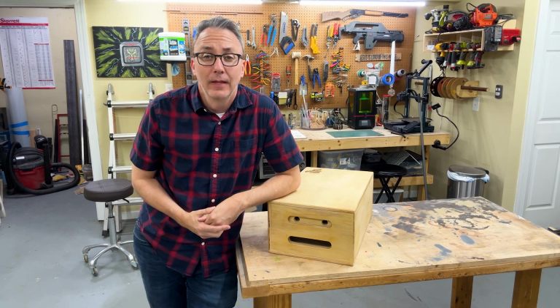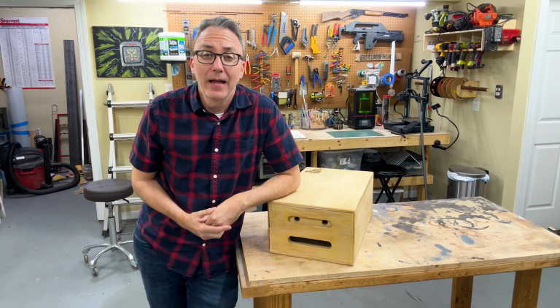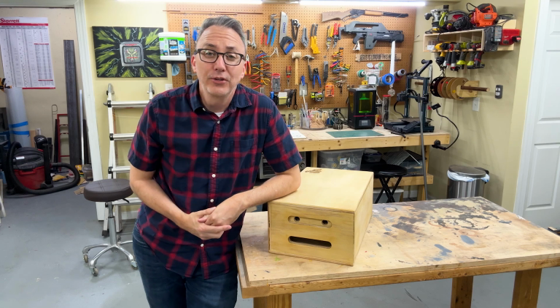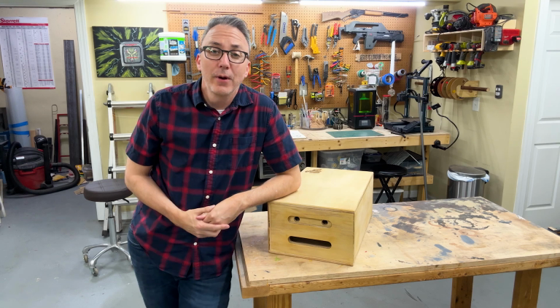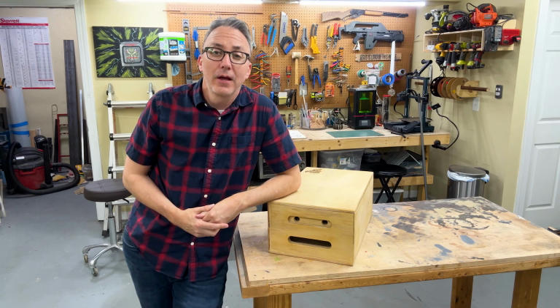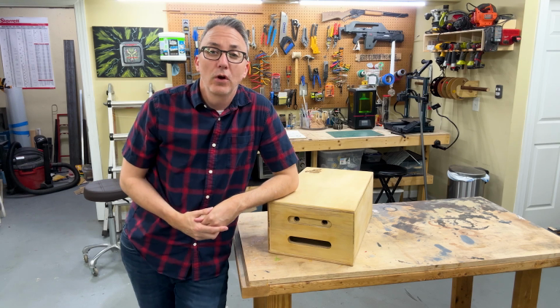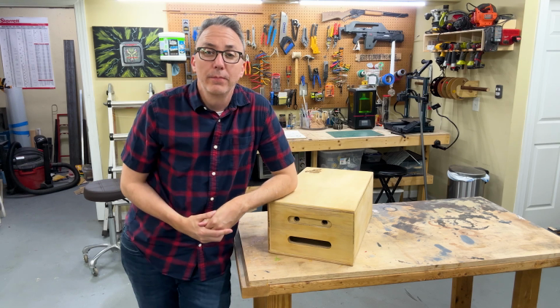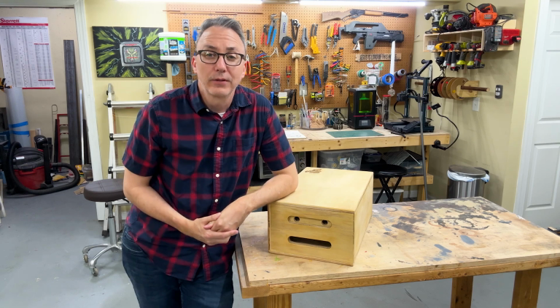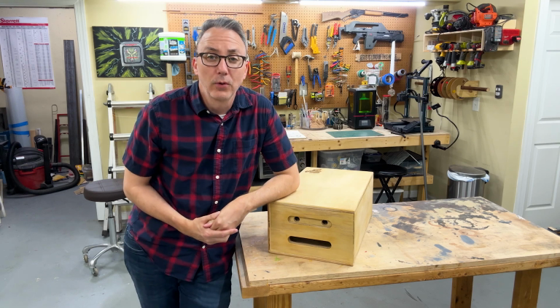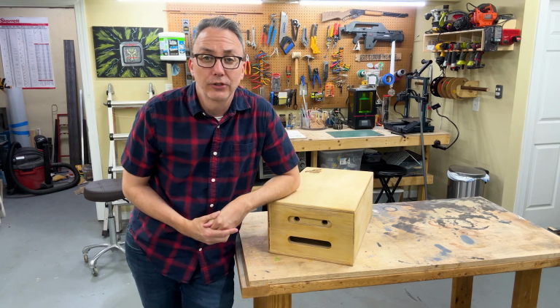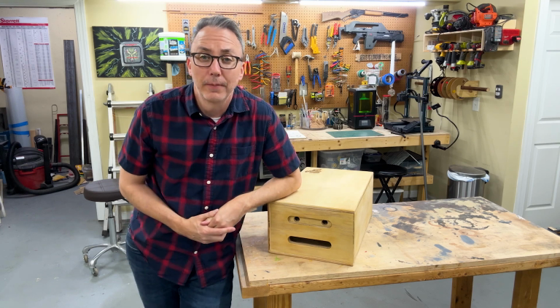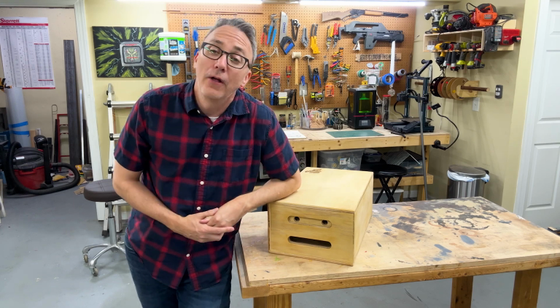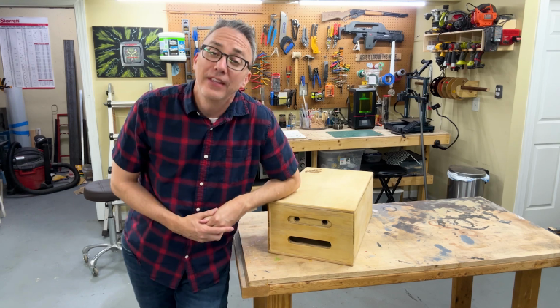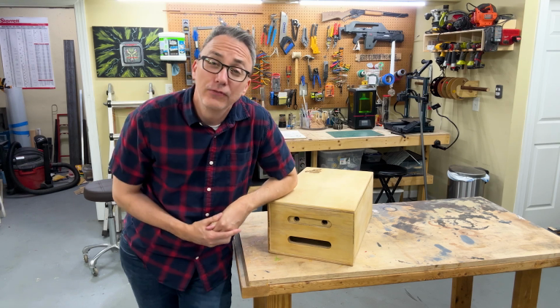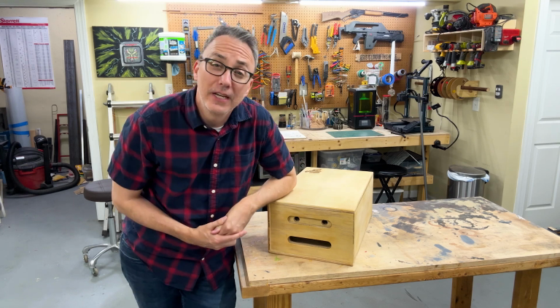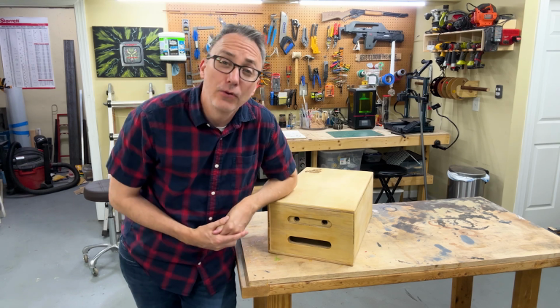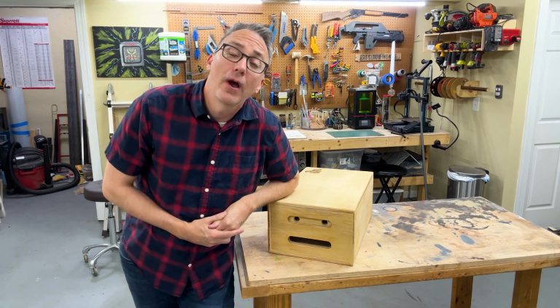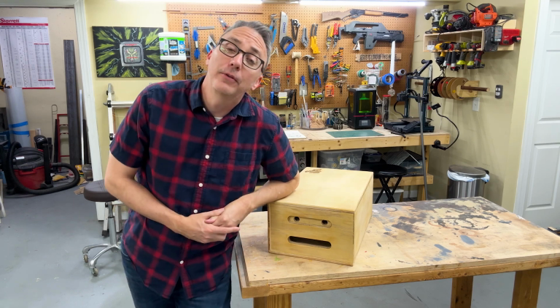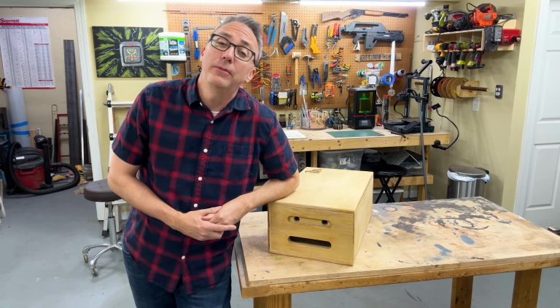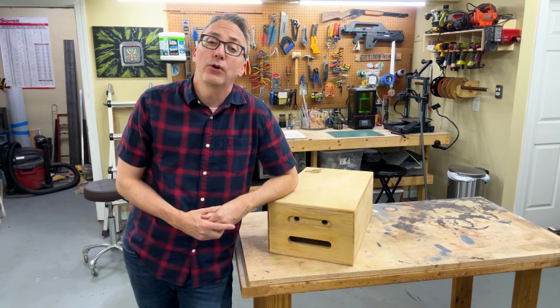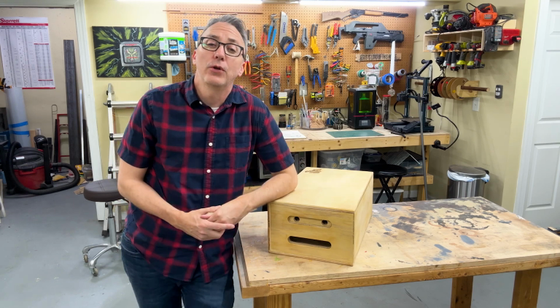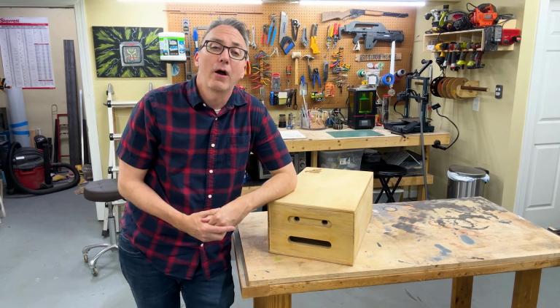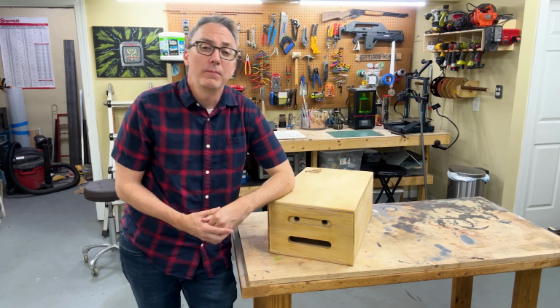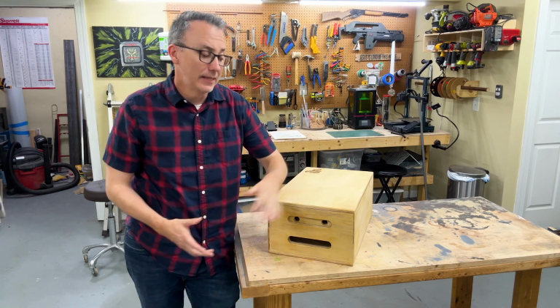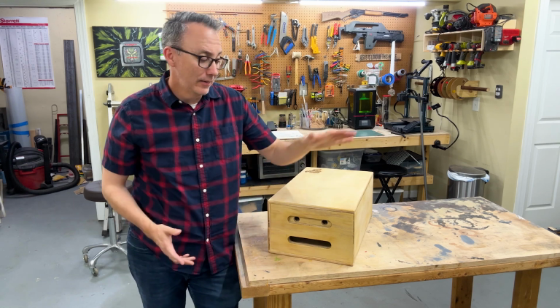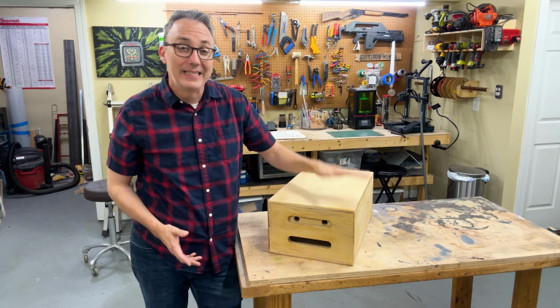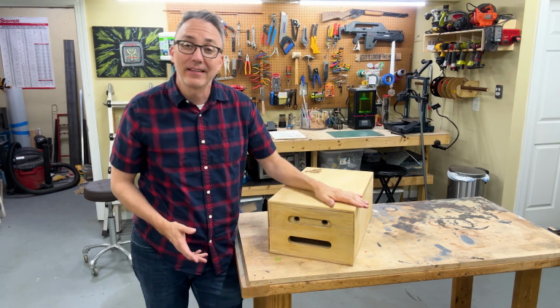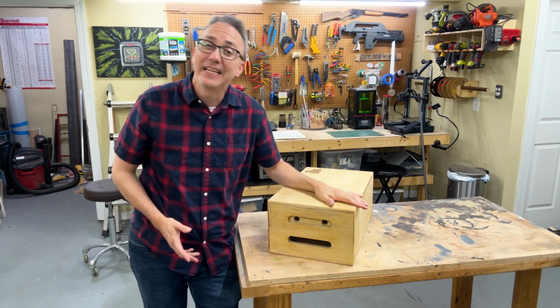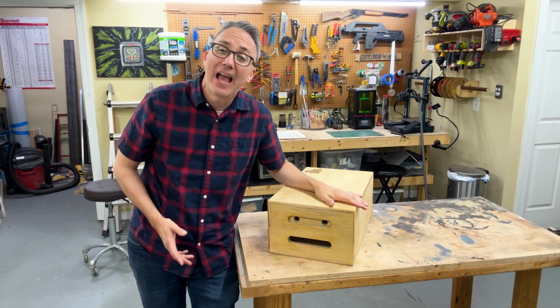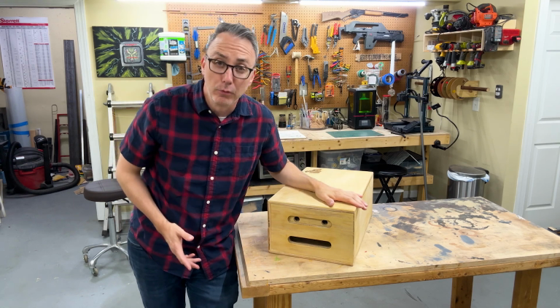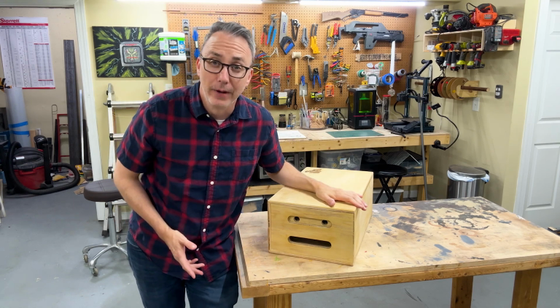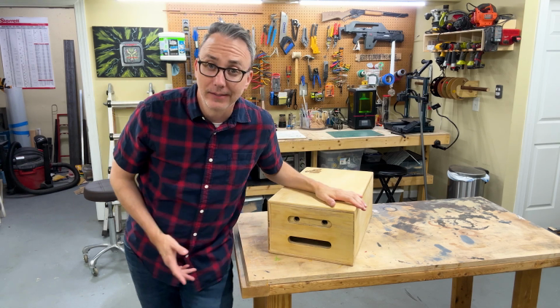Hi, I'm Jeremiah and welcome back to my workshop. On this video, I'm going to be showing you how I made these nesting apple boxes.